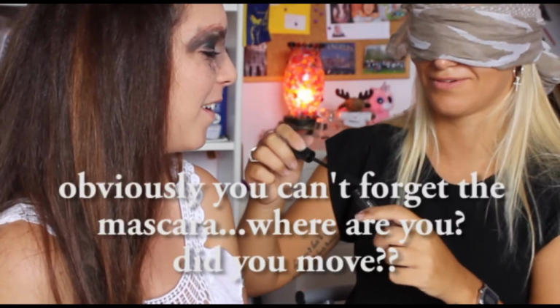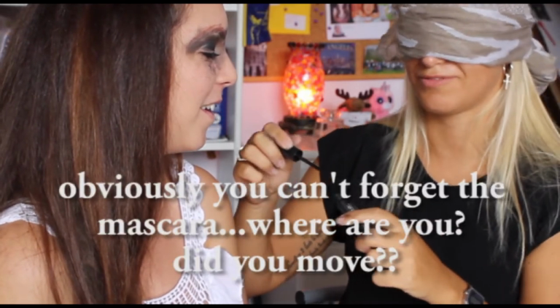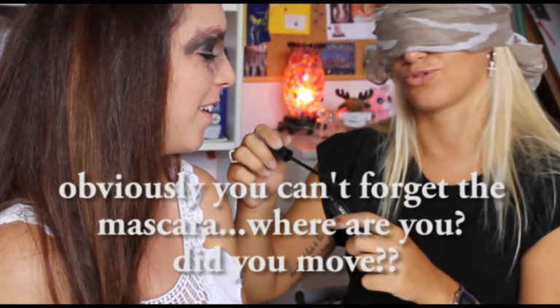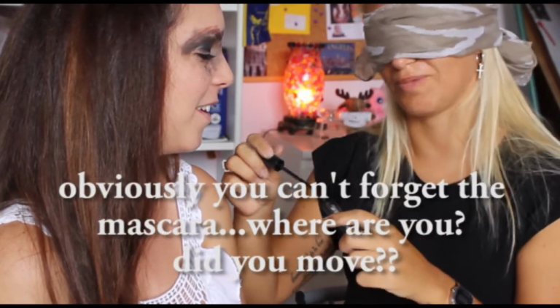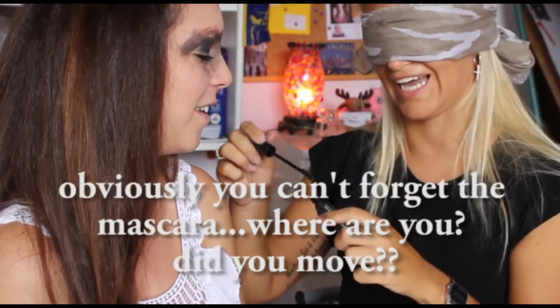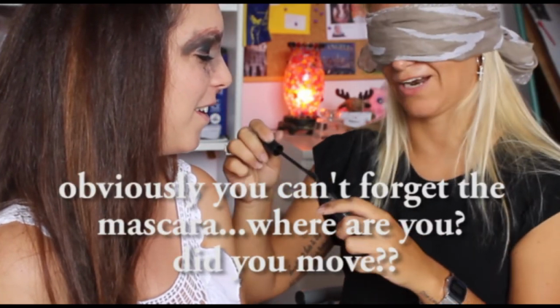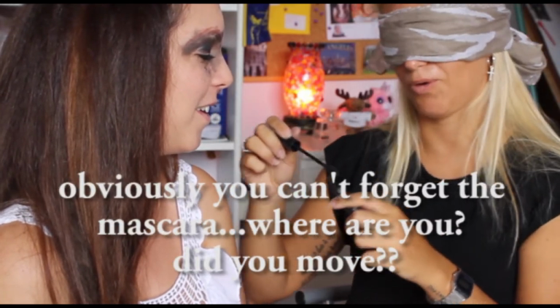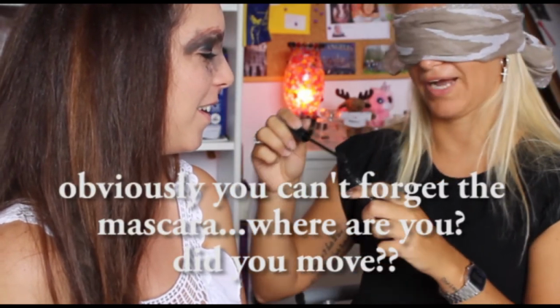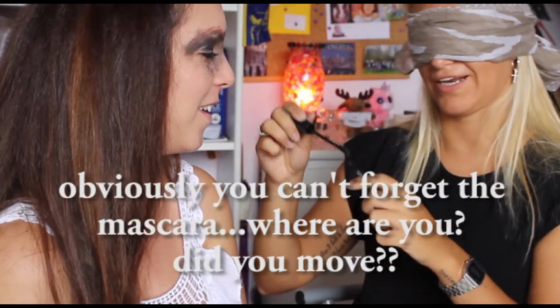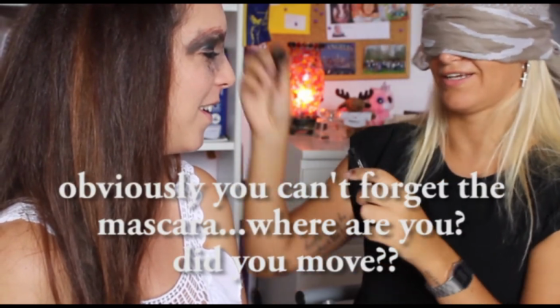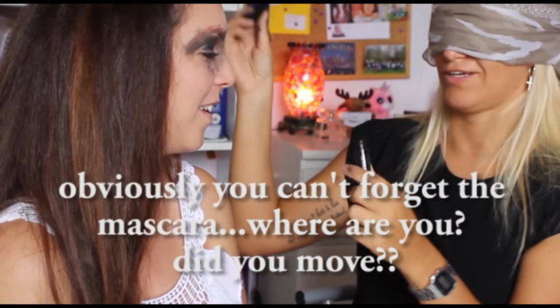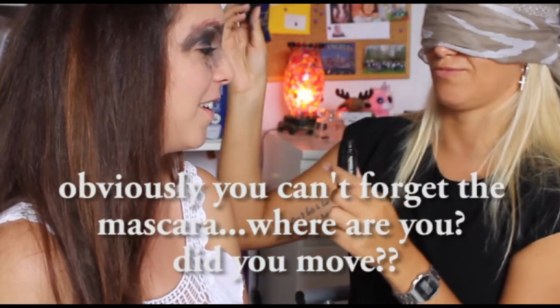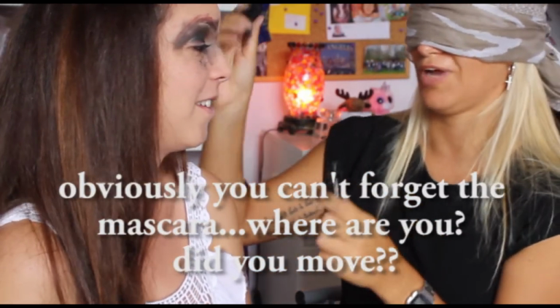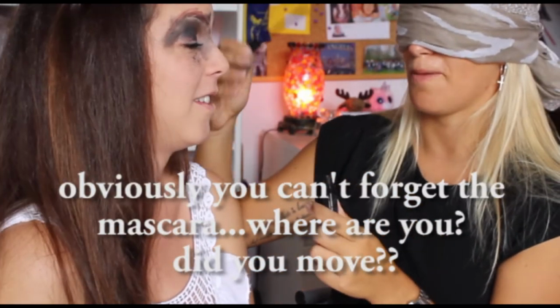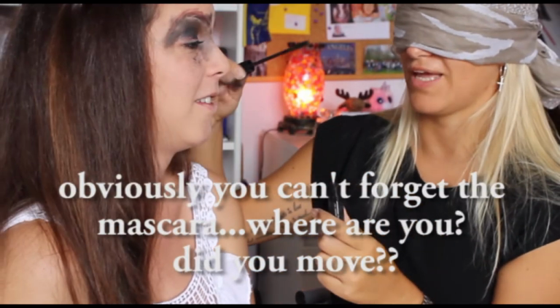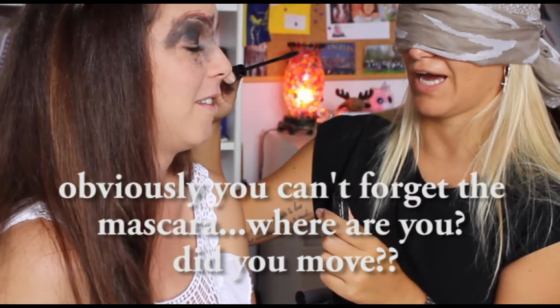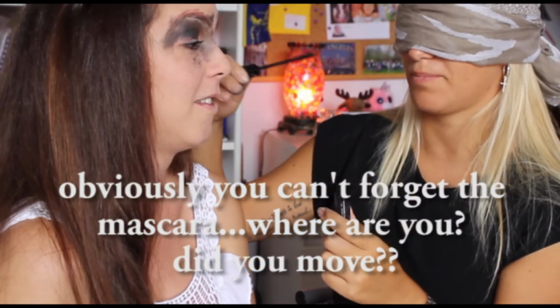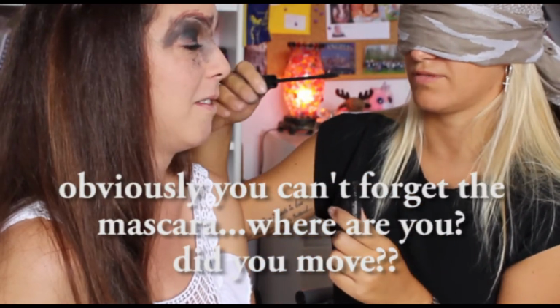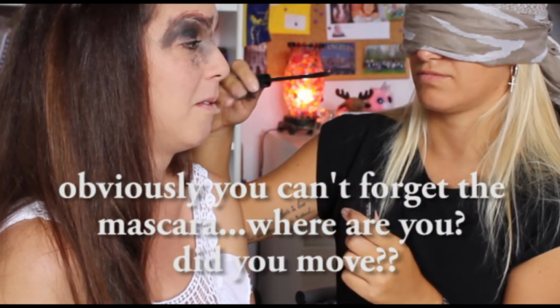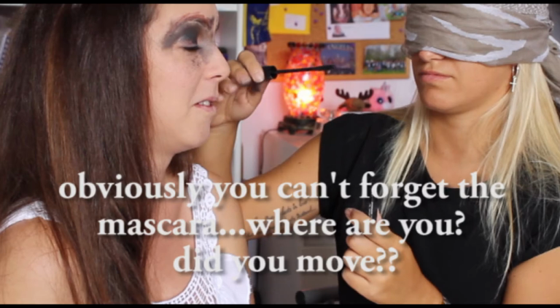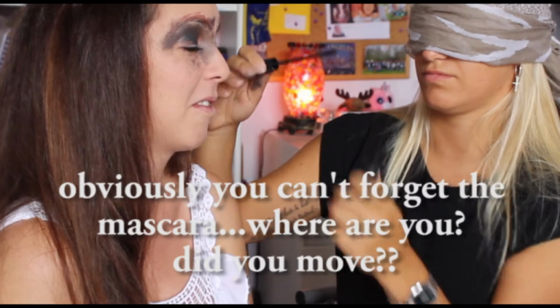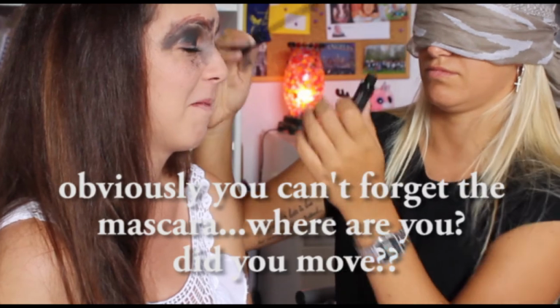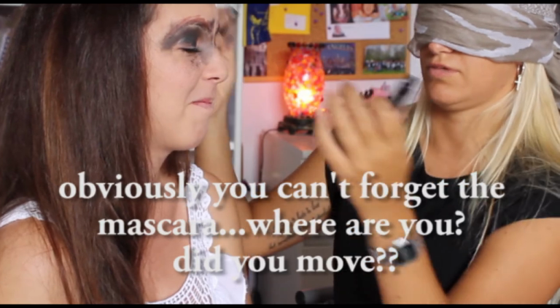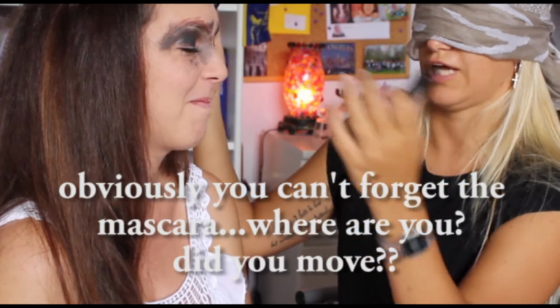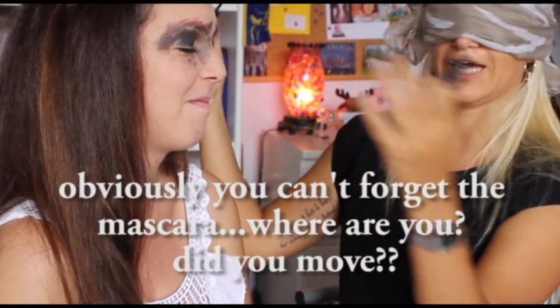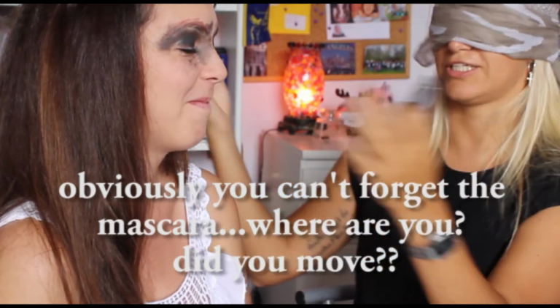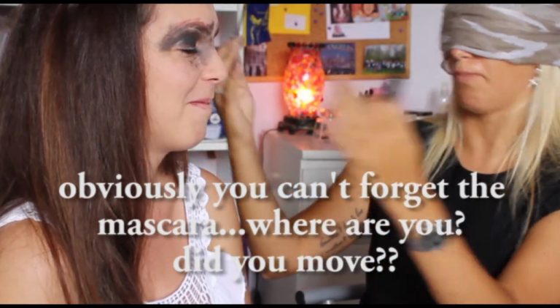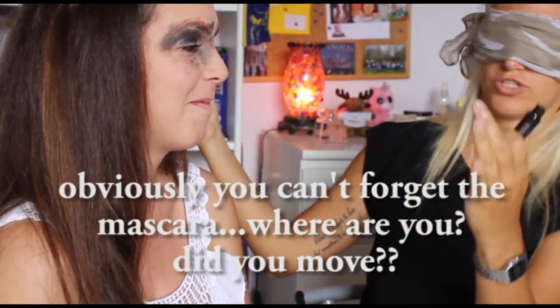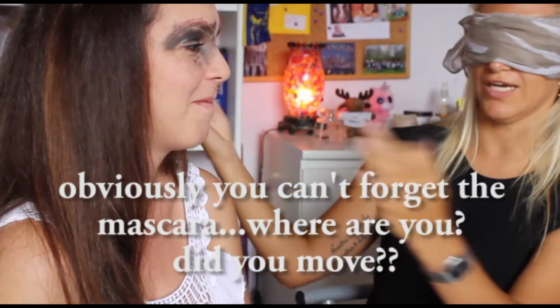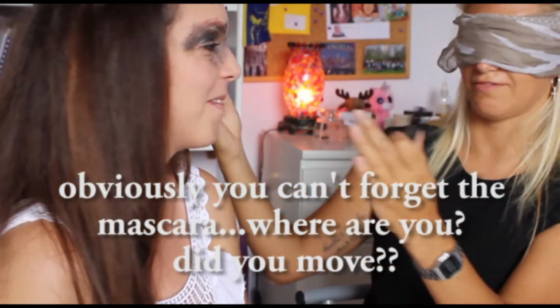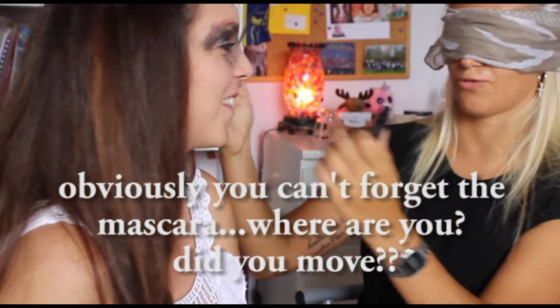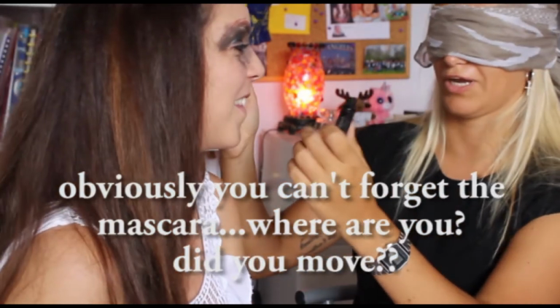This is the mascara, it doesn't matter in a makeup. Did you move? Have you done something?